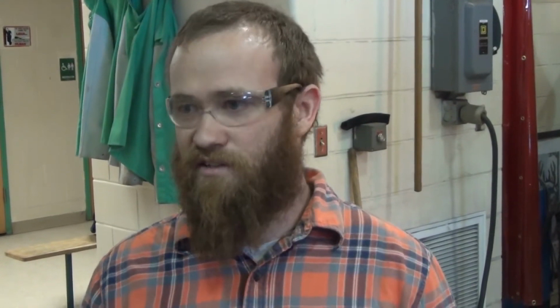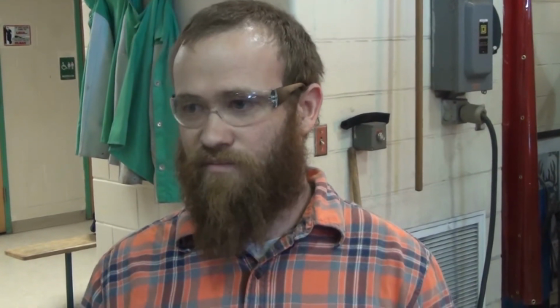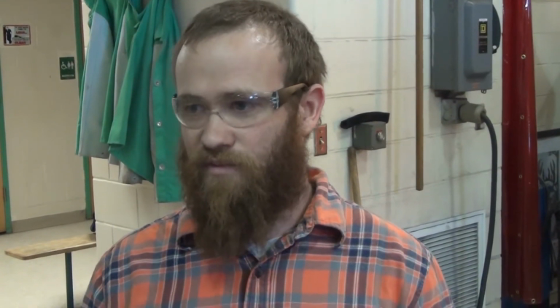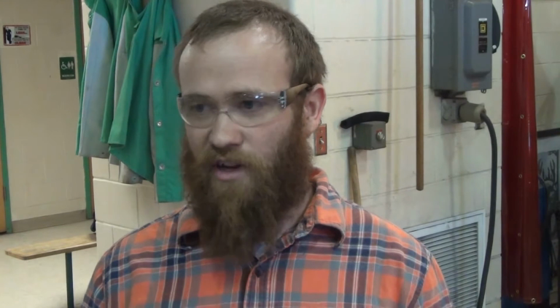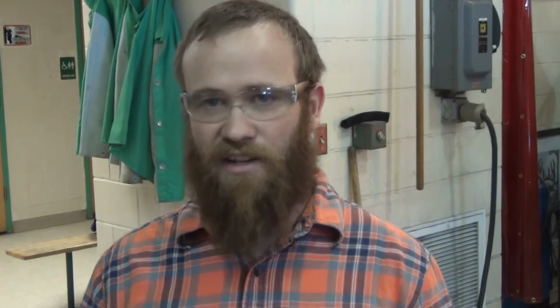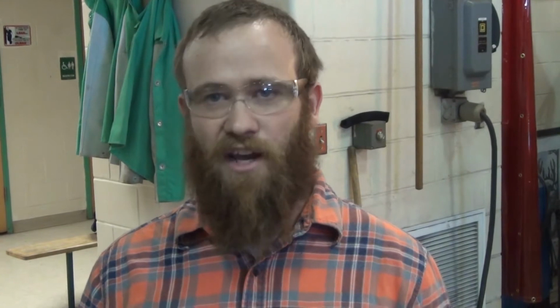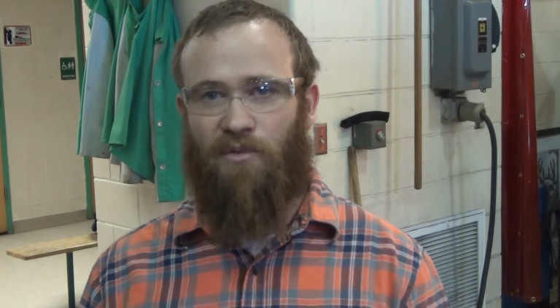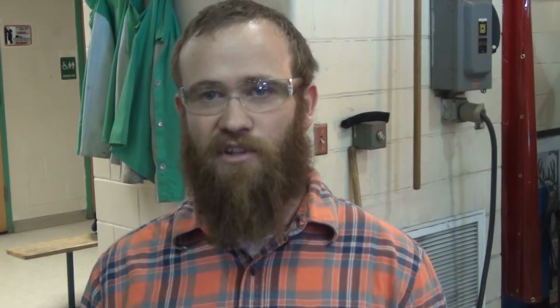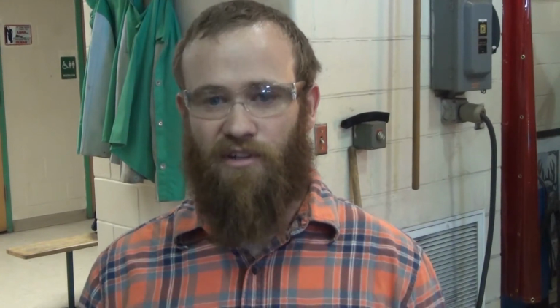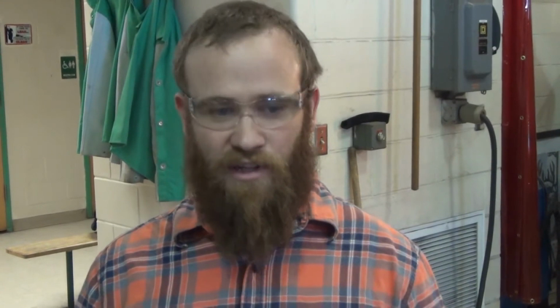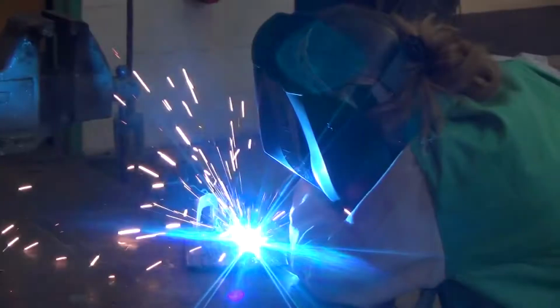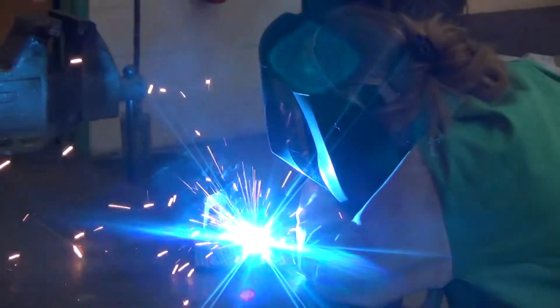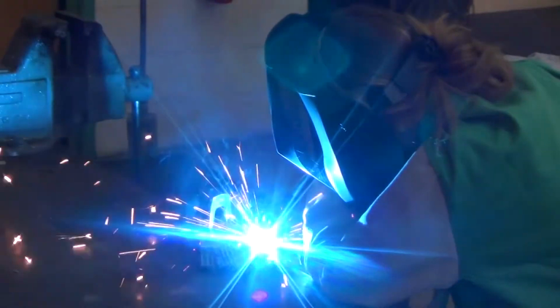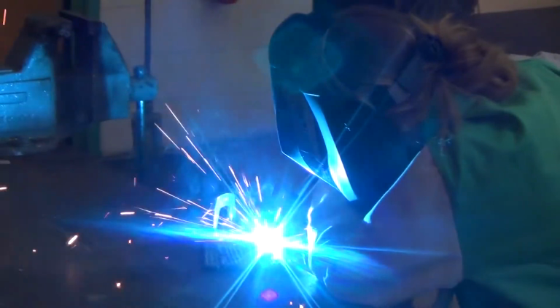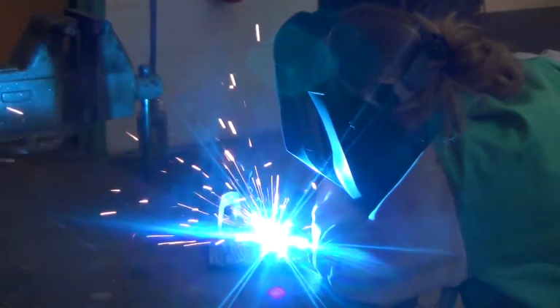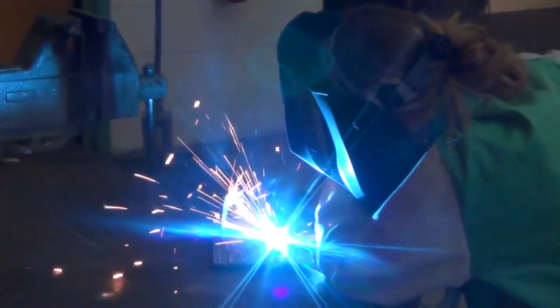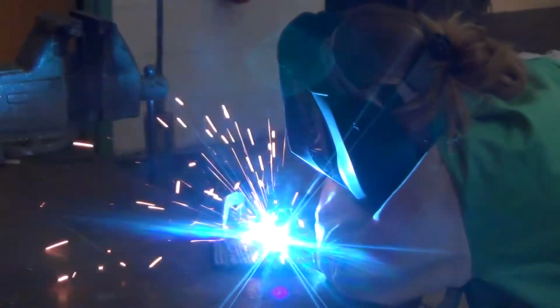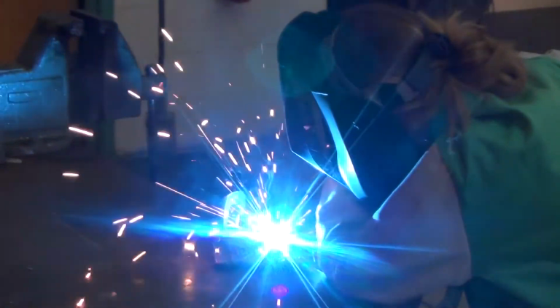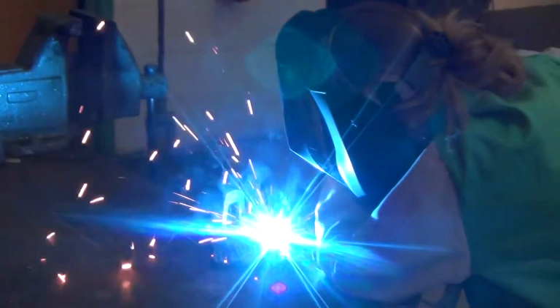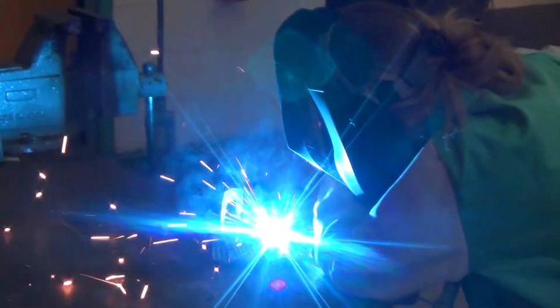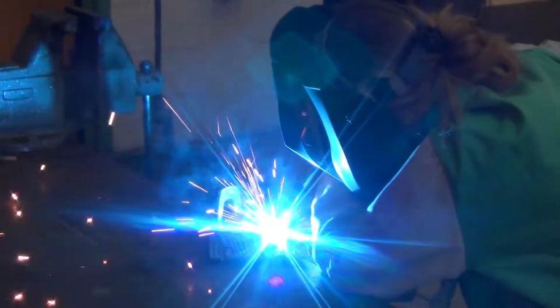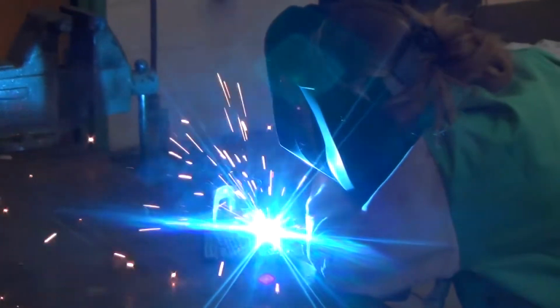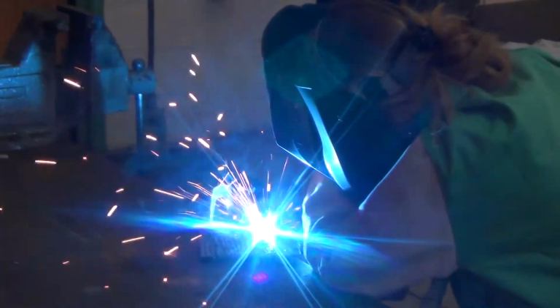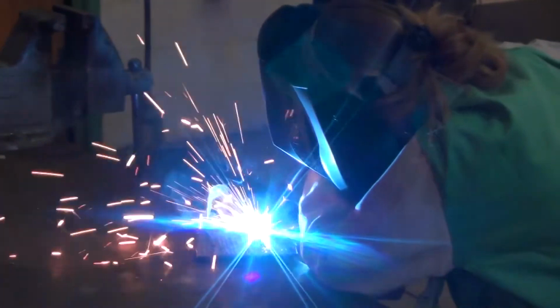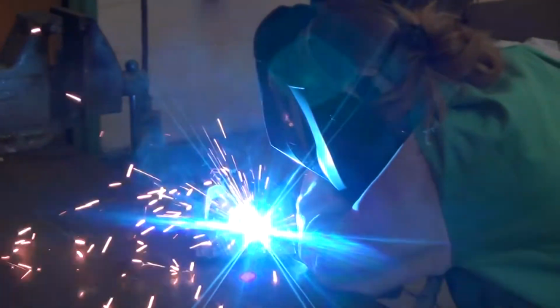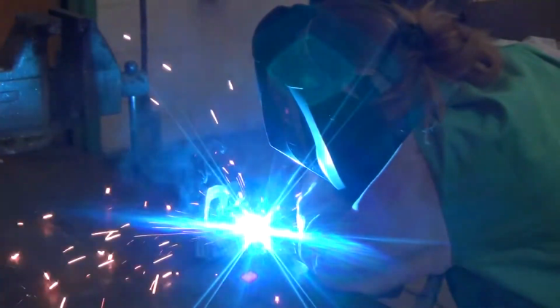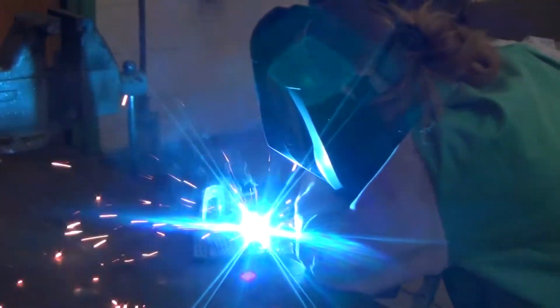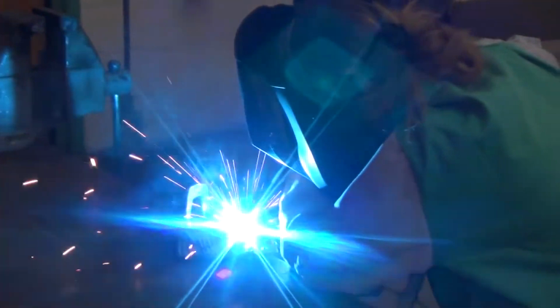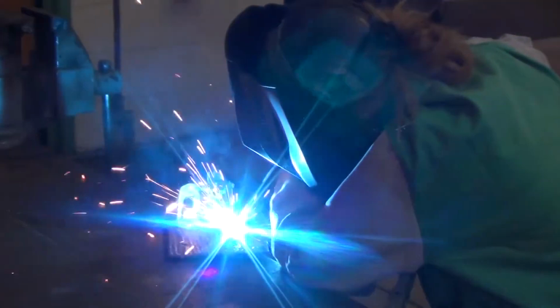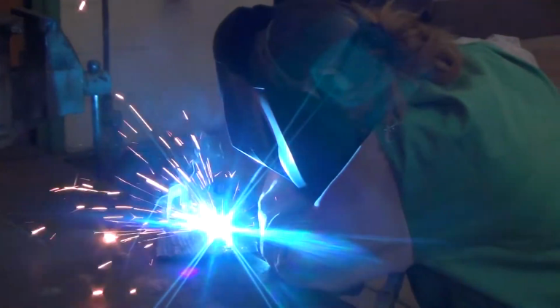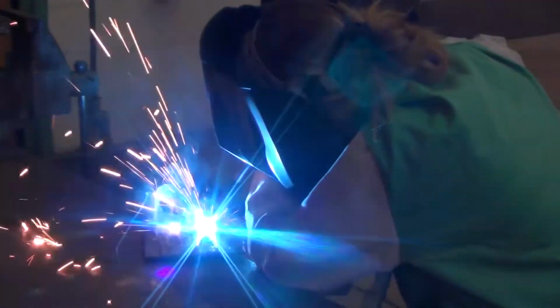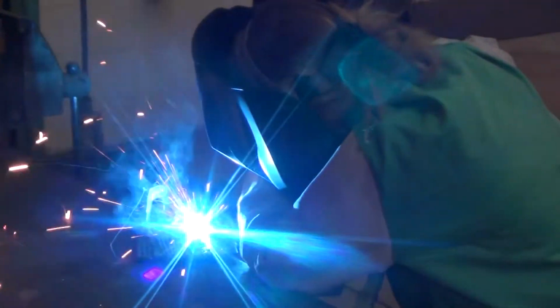Anytime you can merge metals, and as long as things are being made out of metal, people are going to have jobs. This is a job.